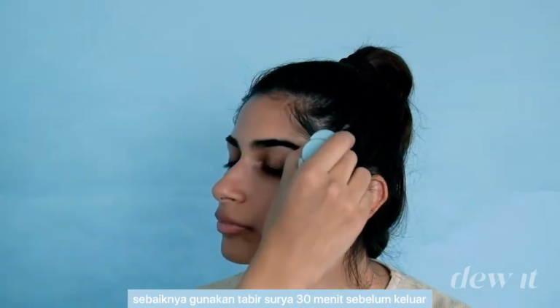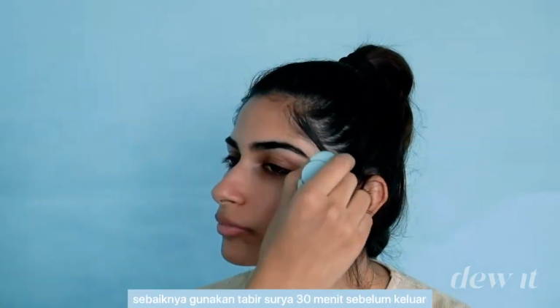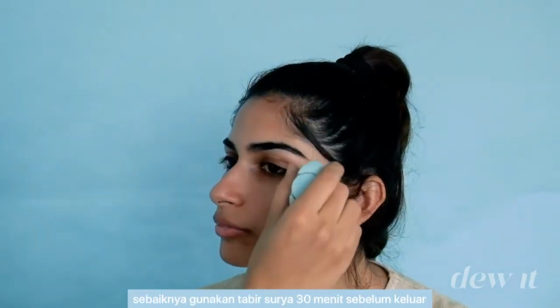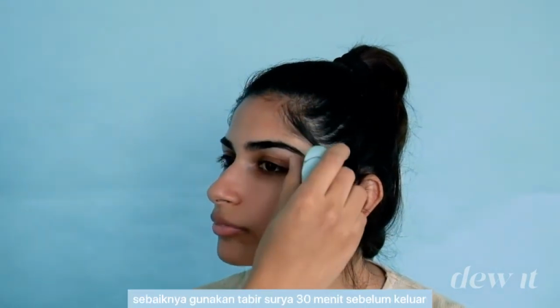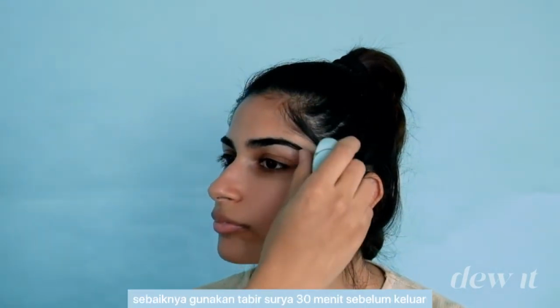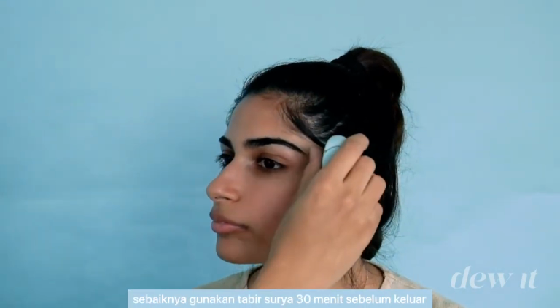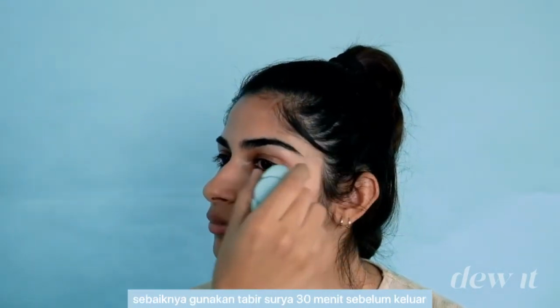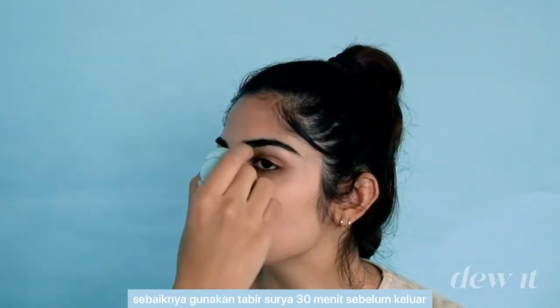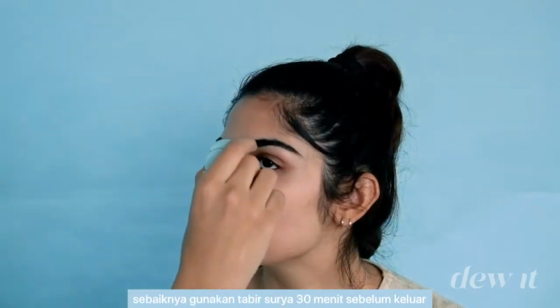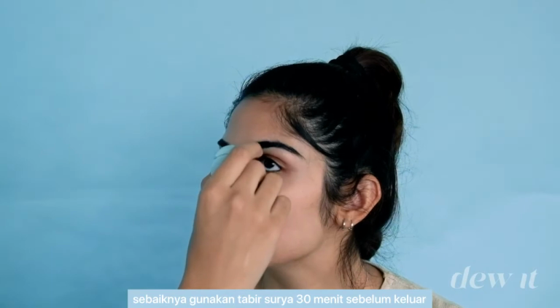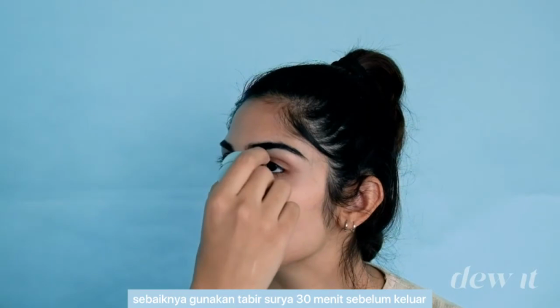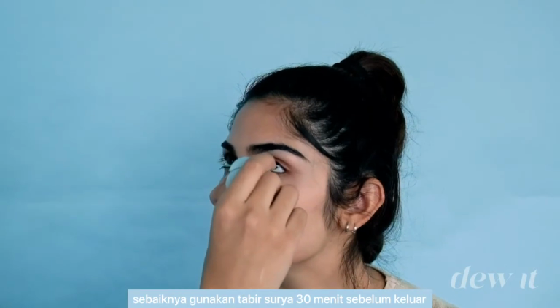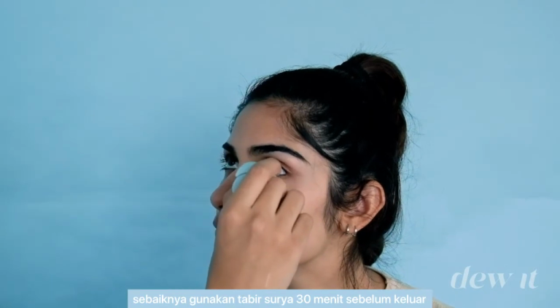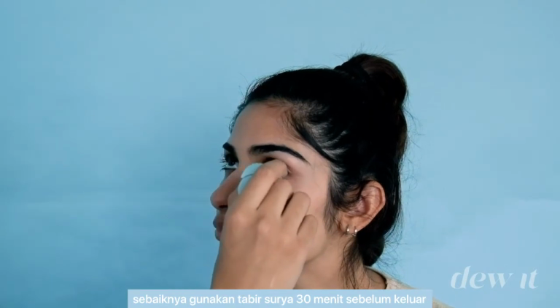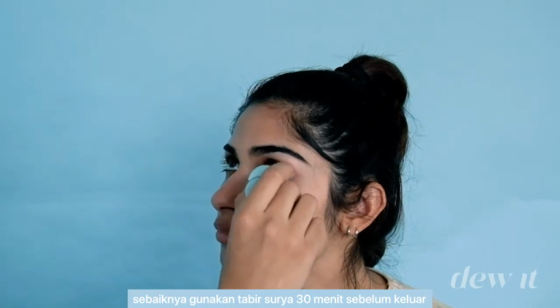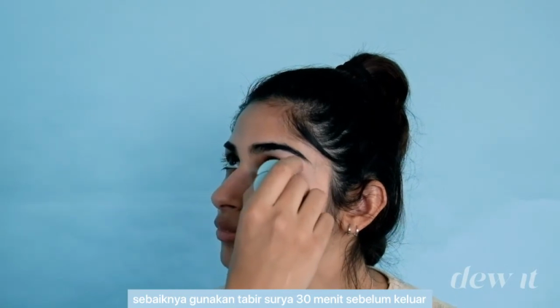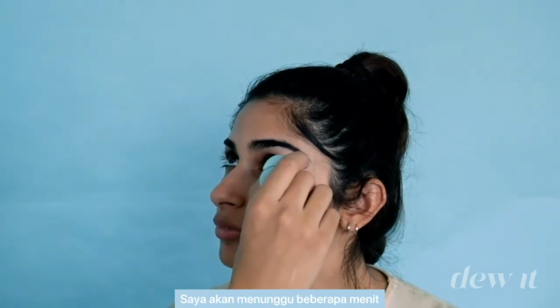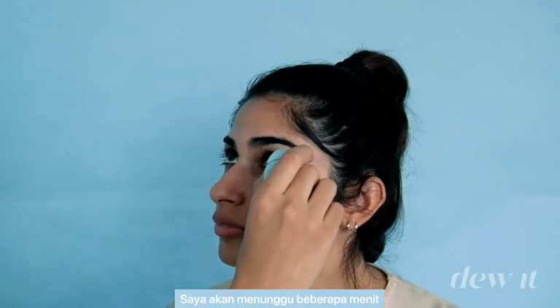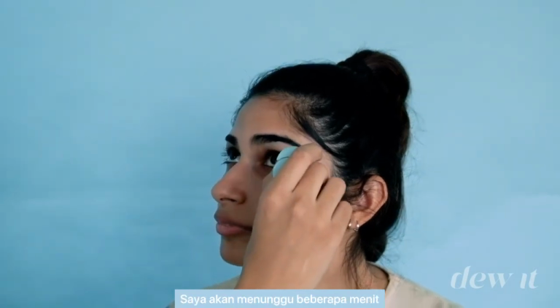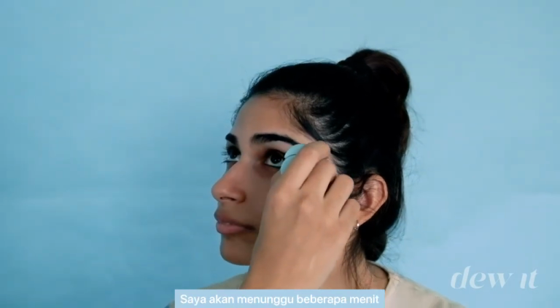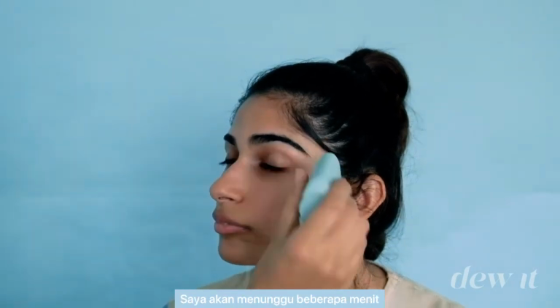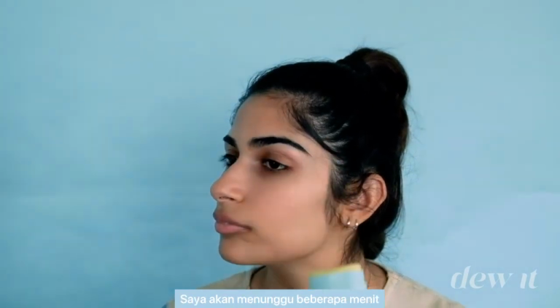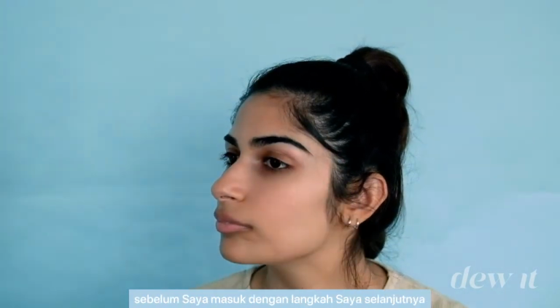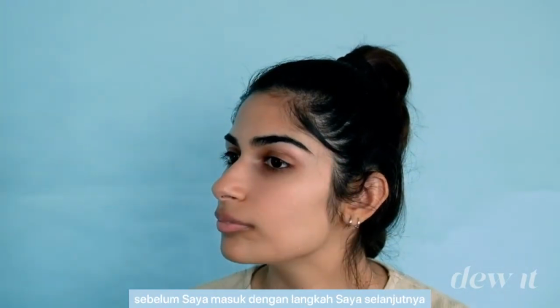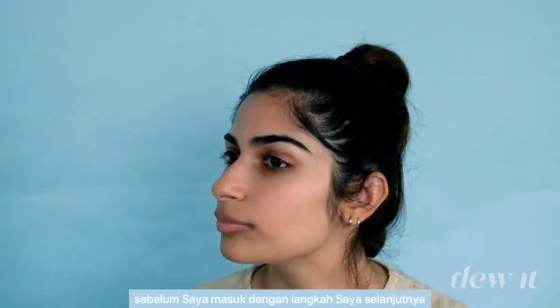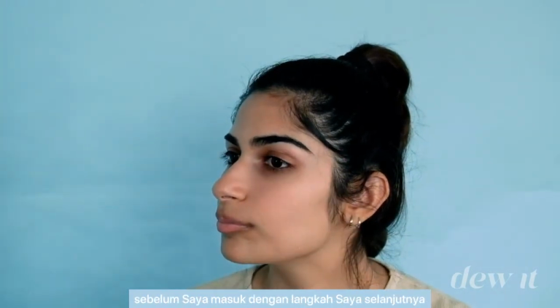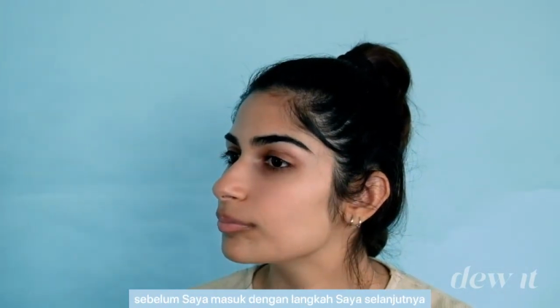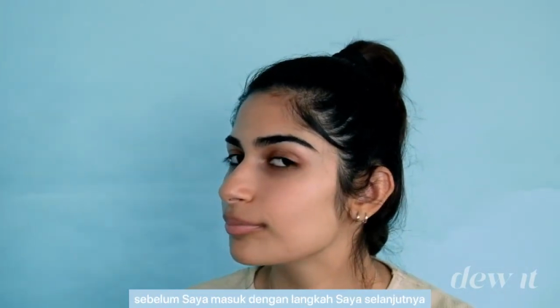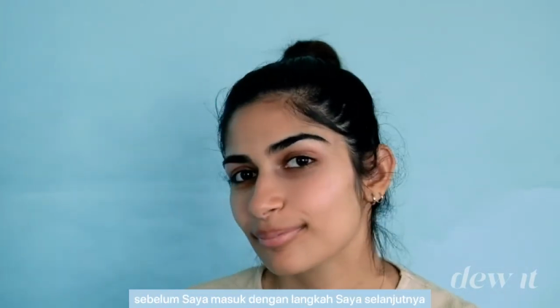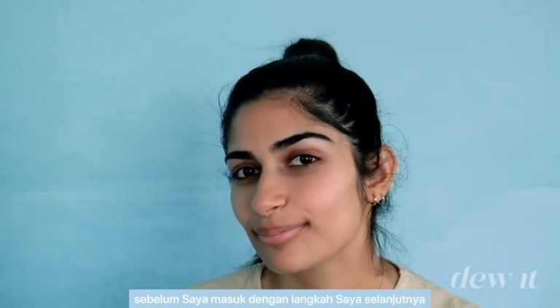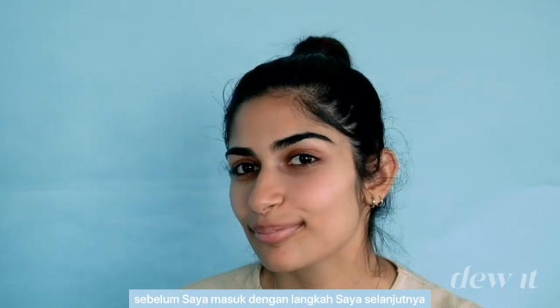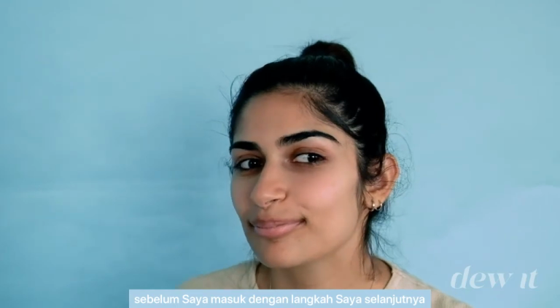For maximum sun protection, it's best to apply the sunscreen 30 minutes before stepping out. I'm going to wait a couple more minutes before I go in with the extra sparkle.